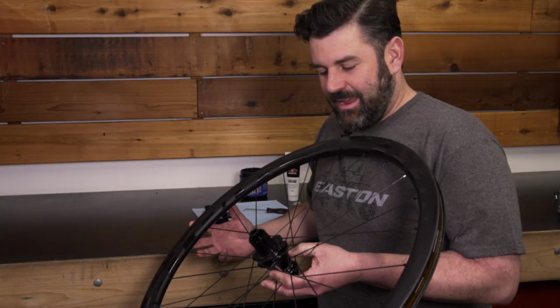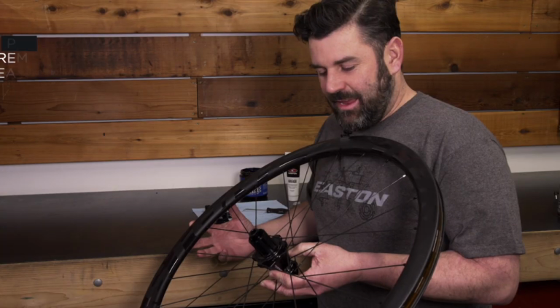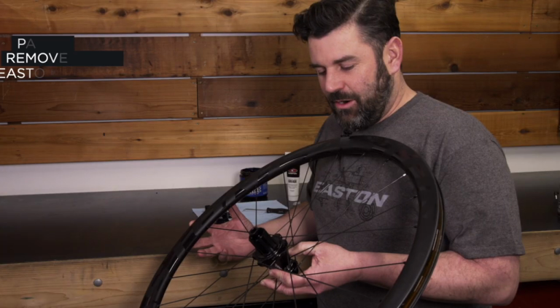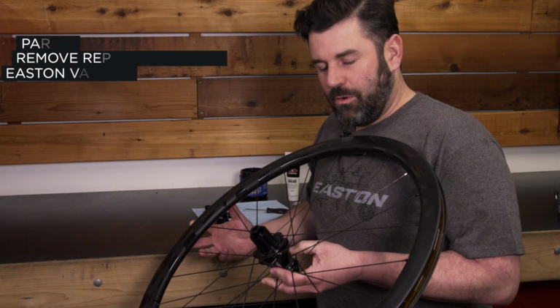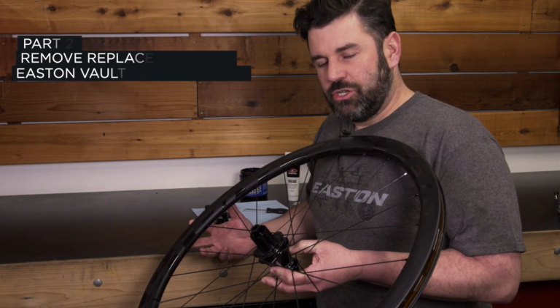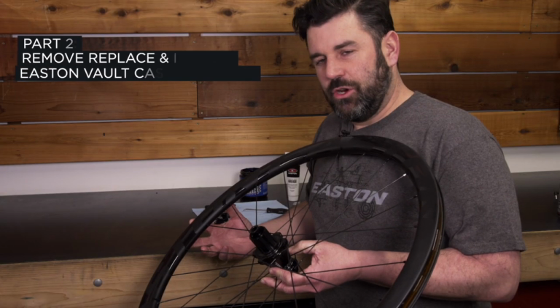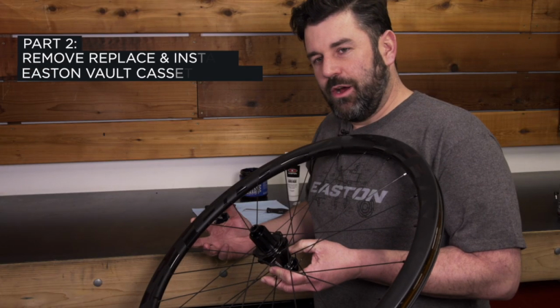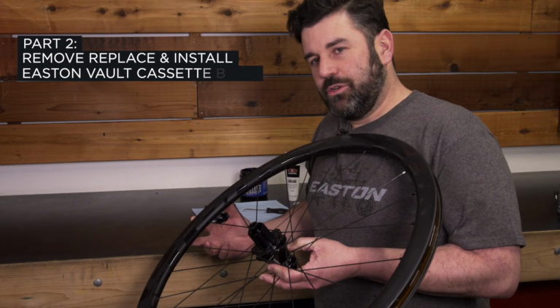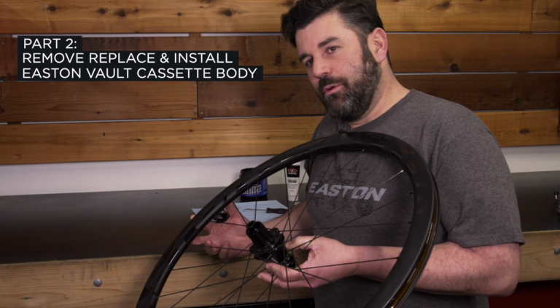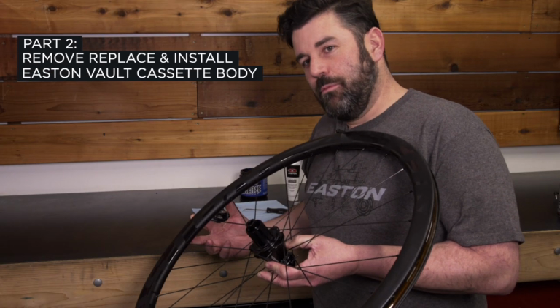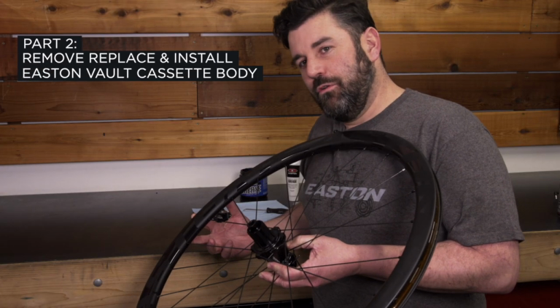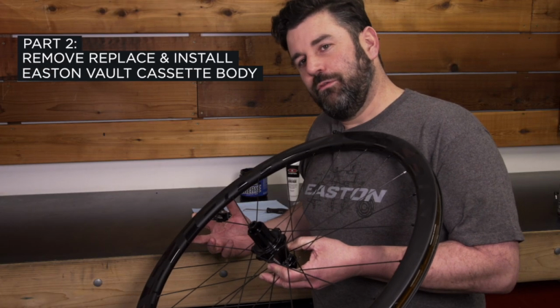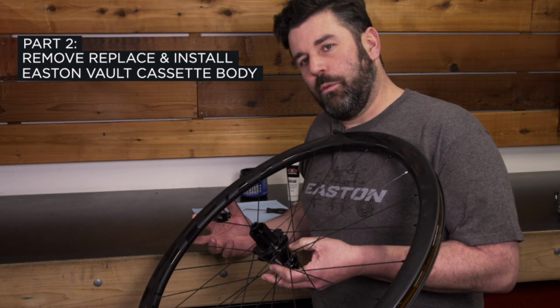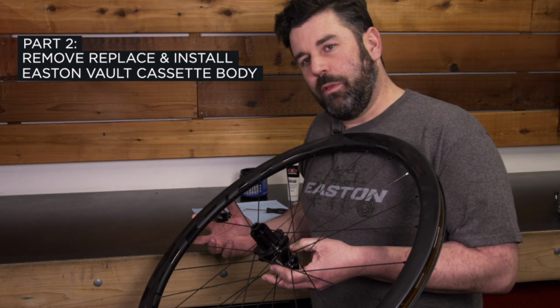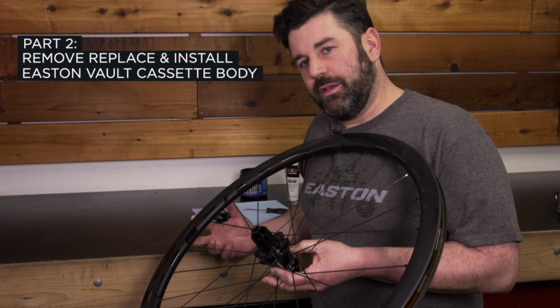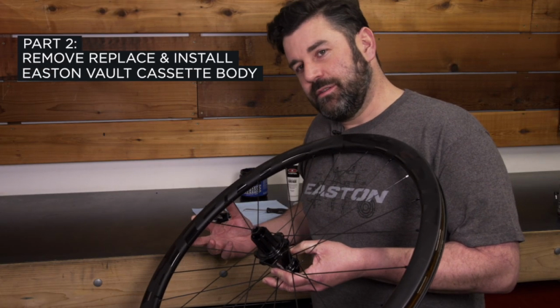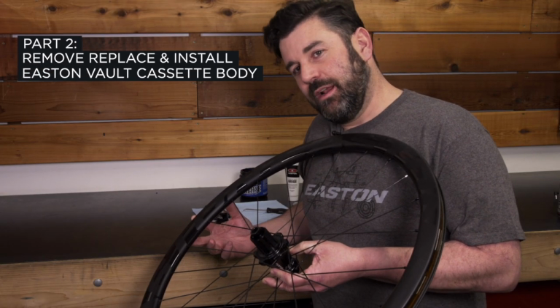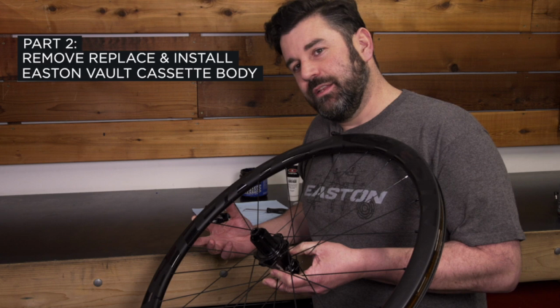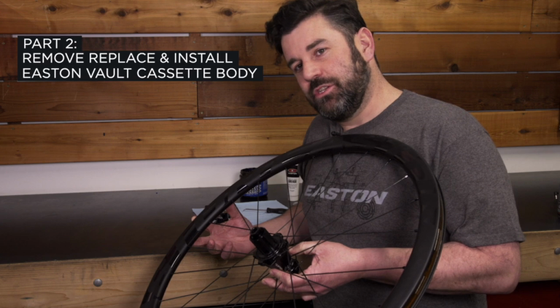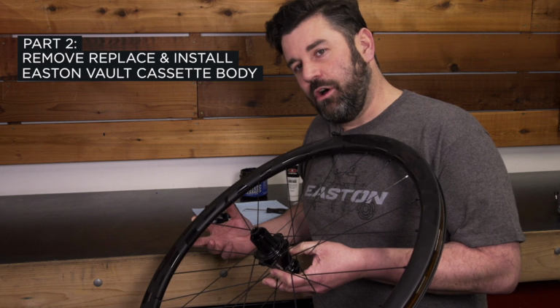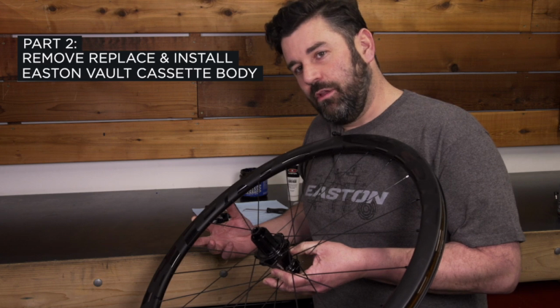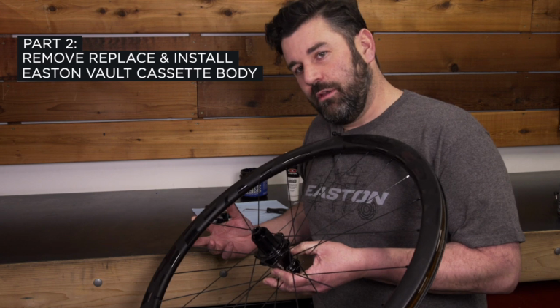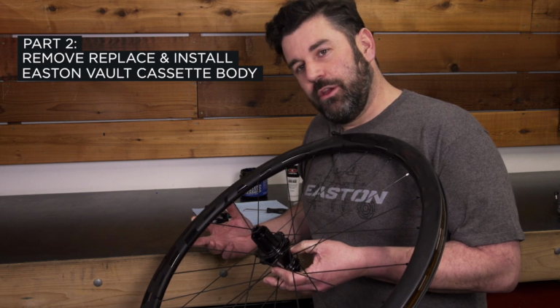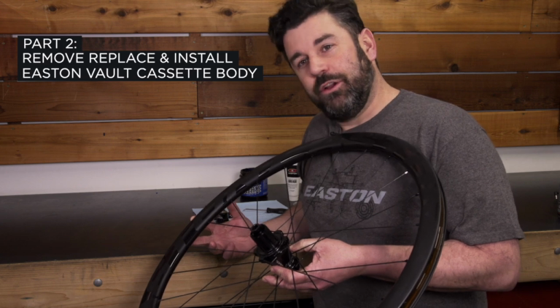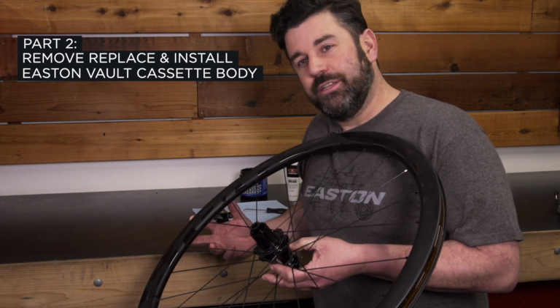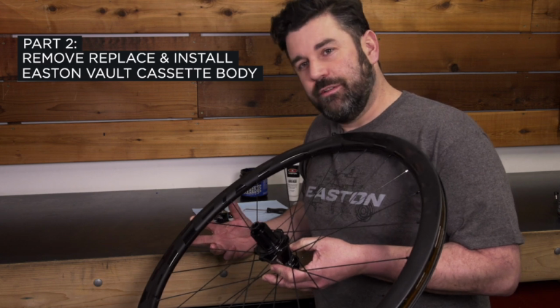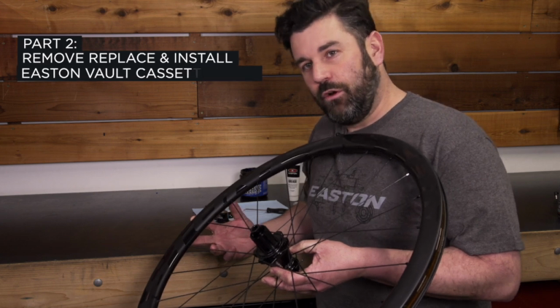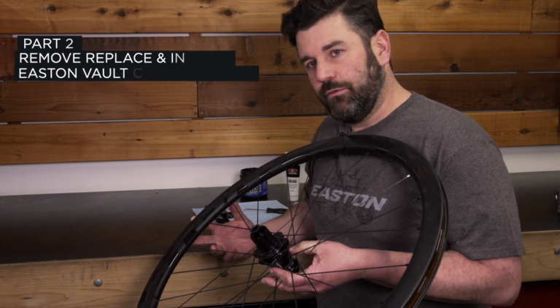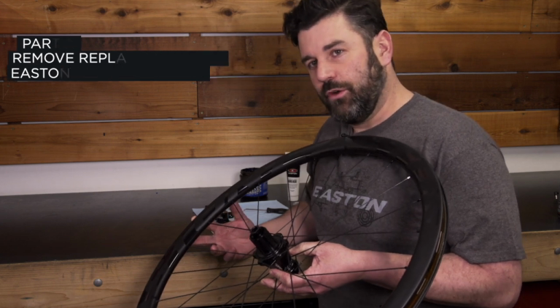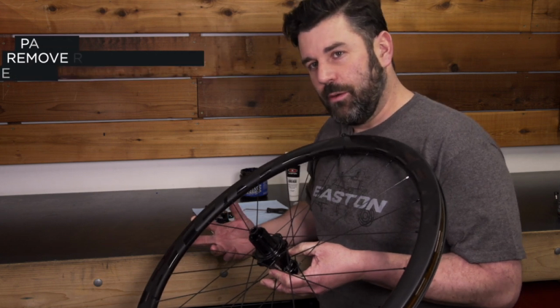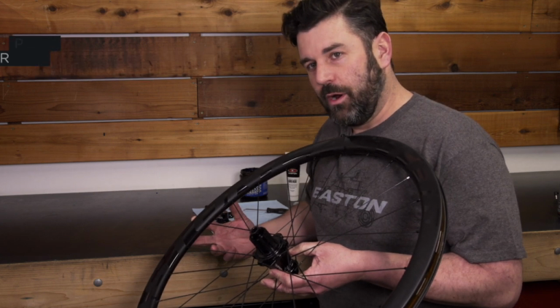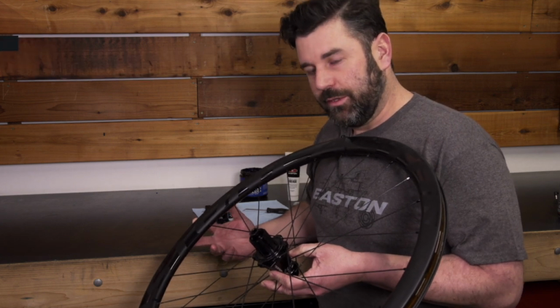Here I'm going to show you how to remove, replace, and install your Easton Vault free hub bodies.